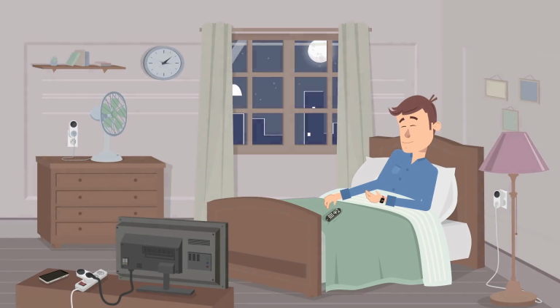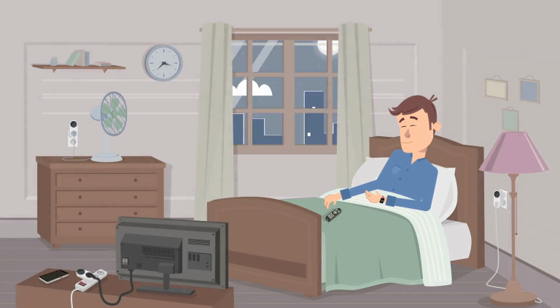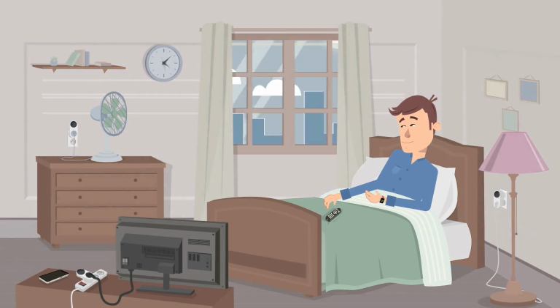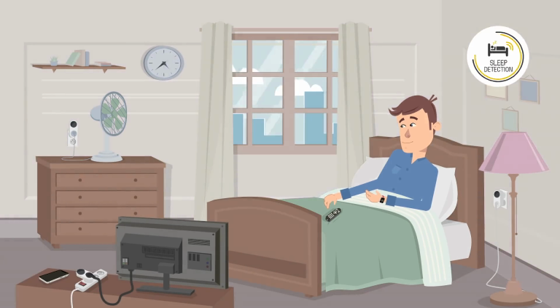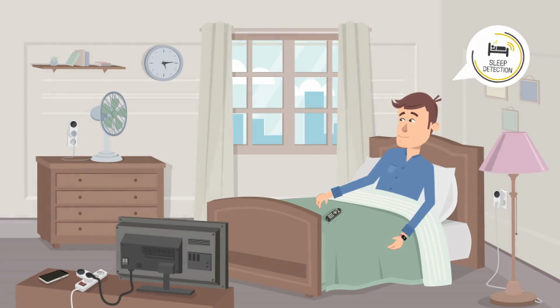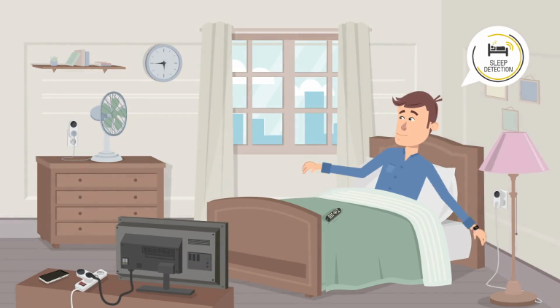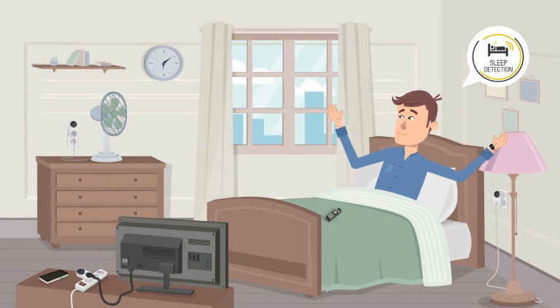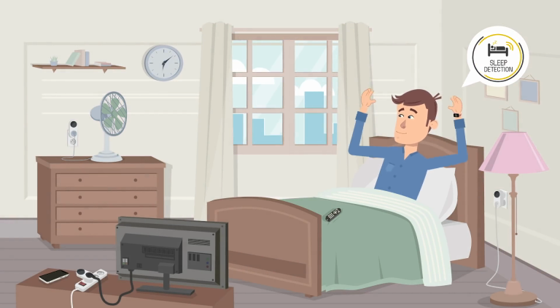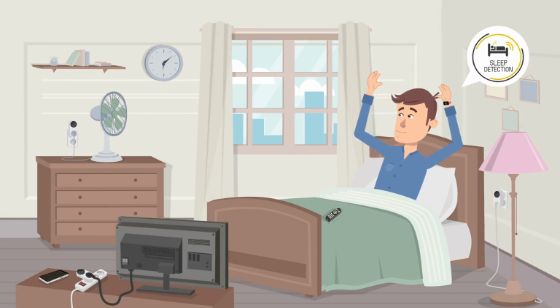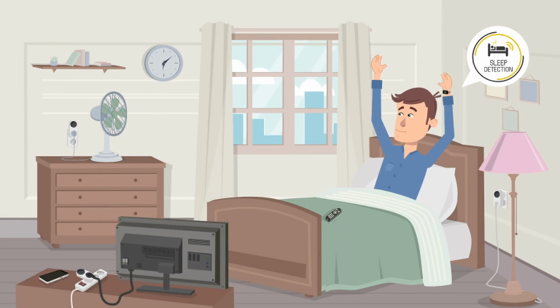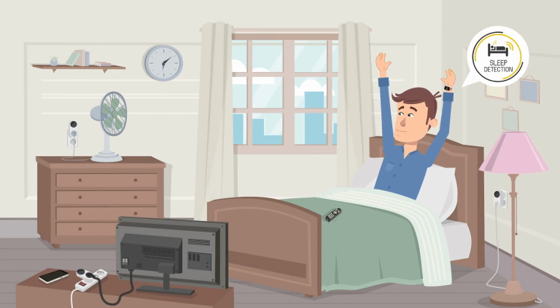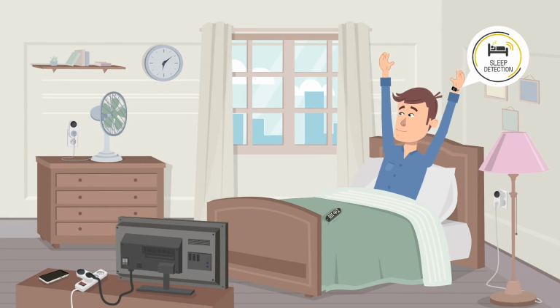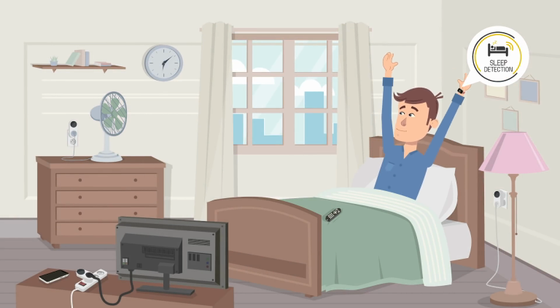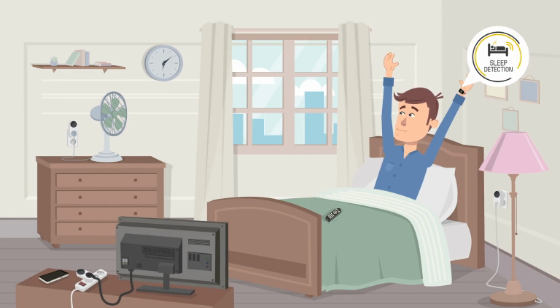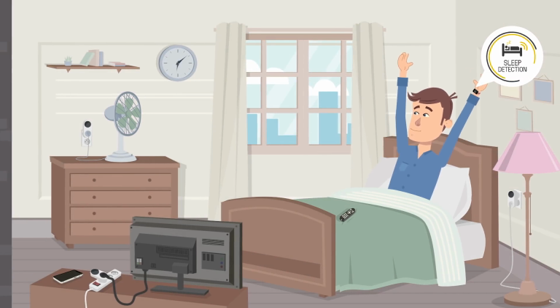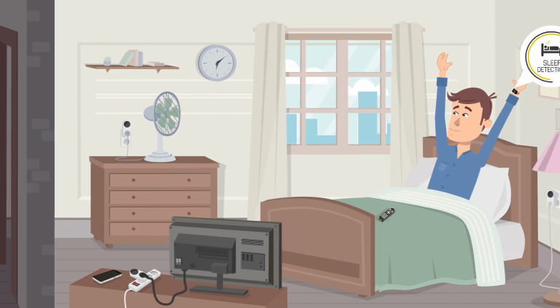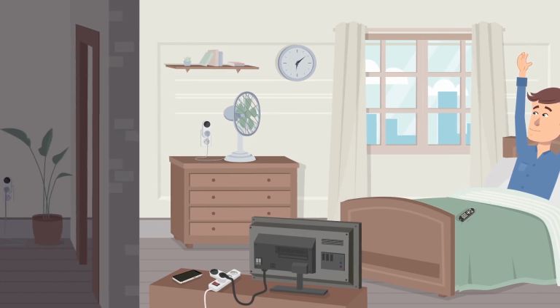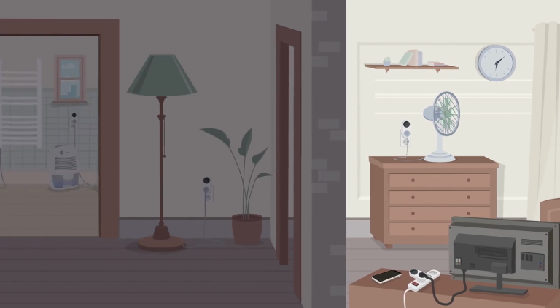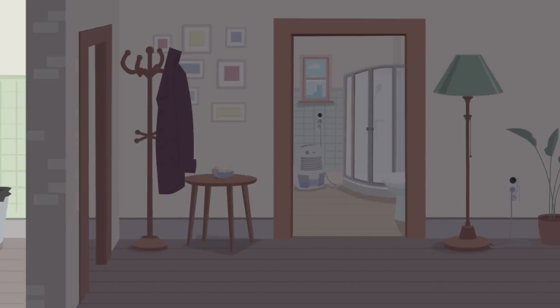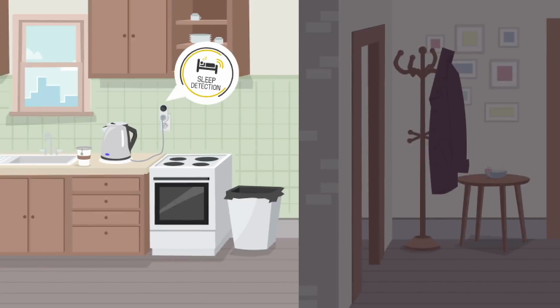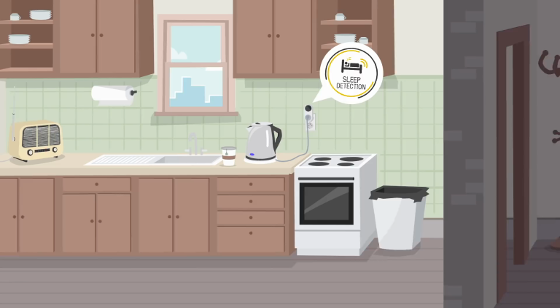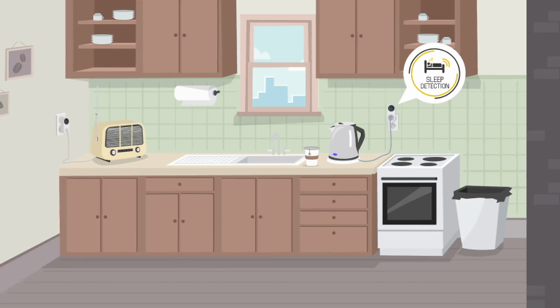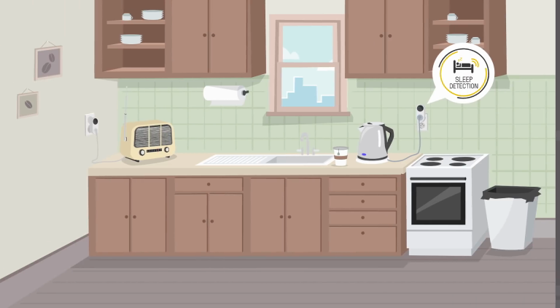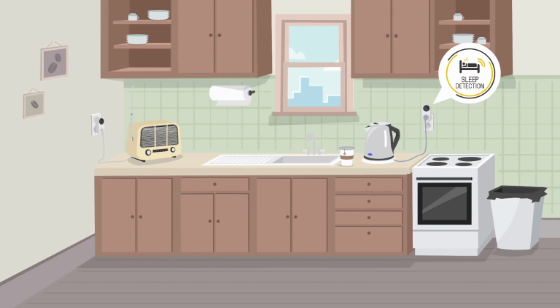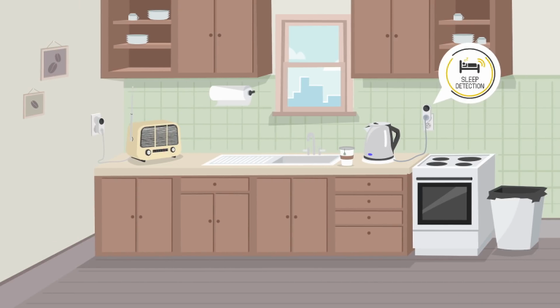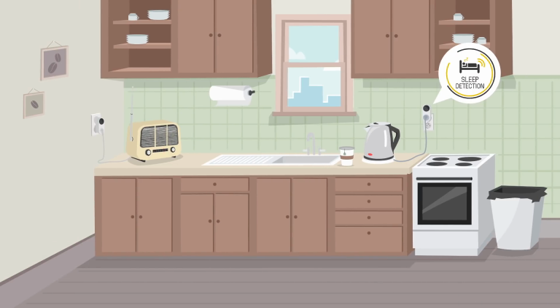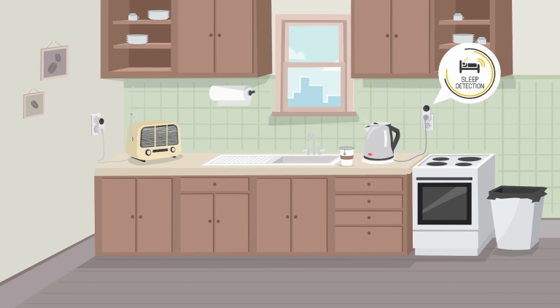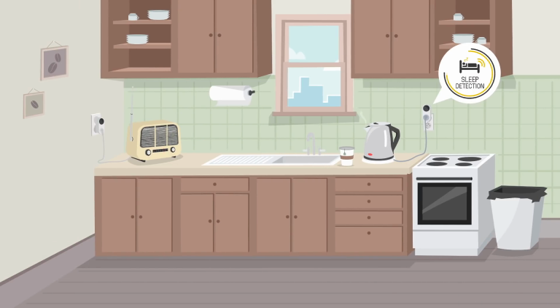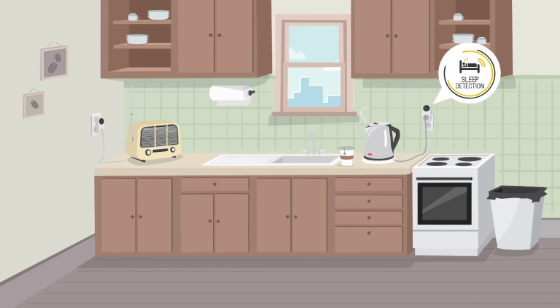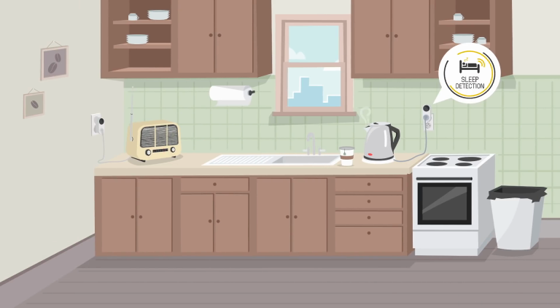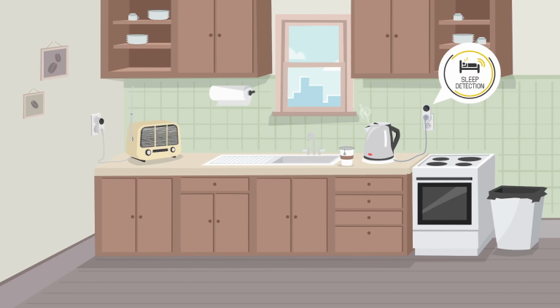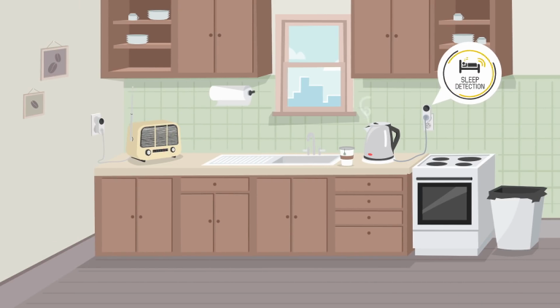Spoil yourself right after you wake up. Cani finds out that you are awake and prepares hot water for your morning tea.